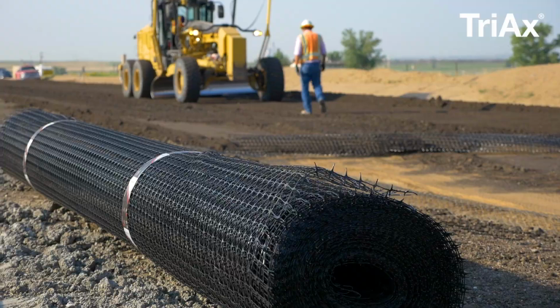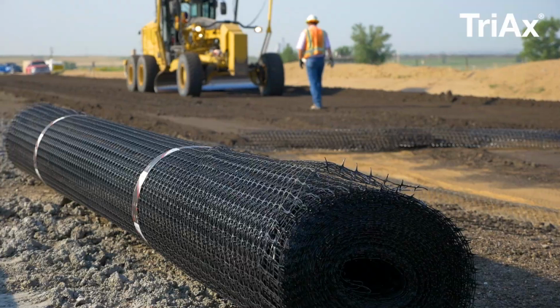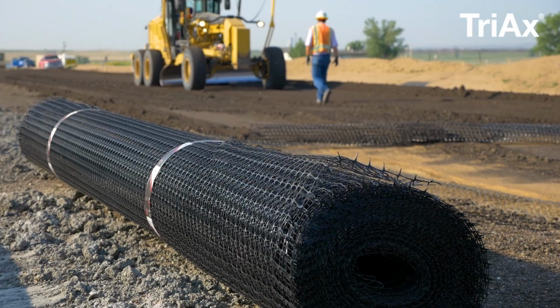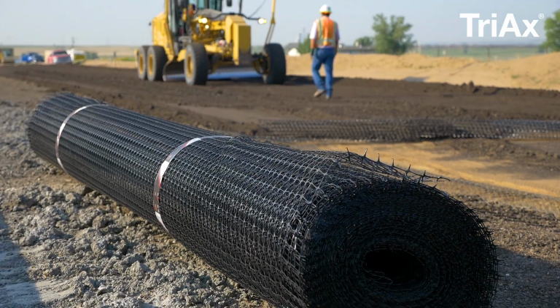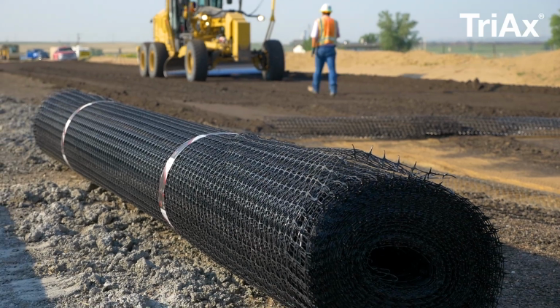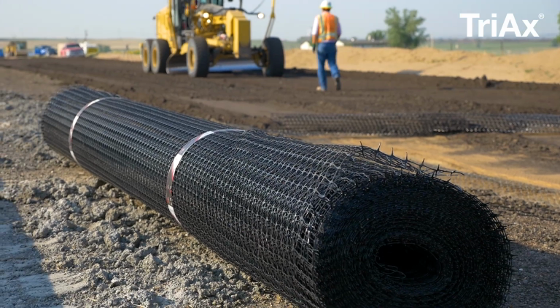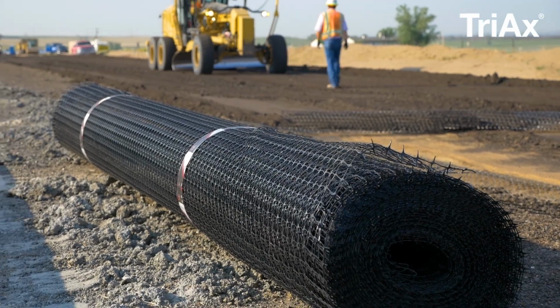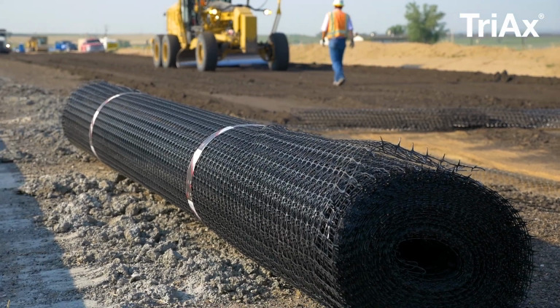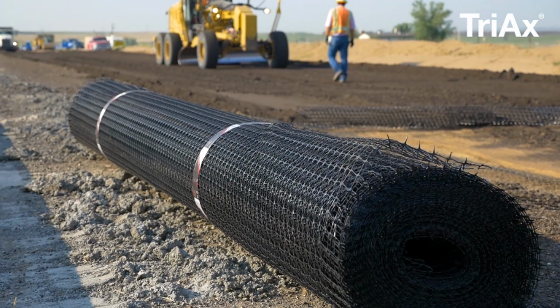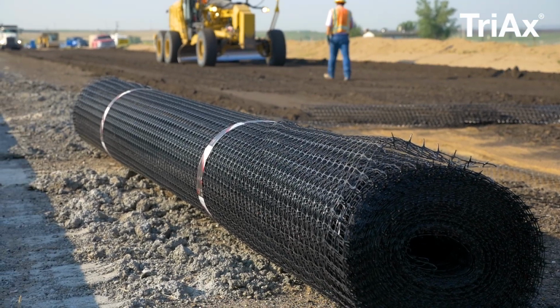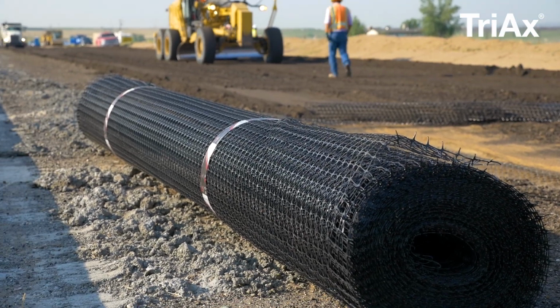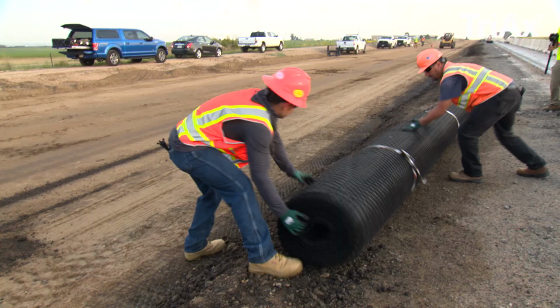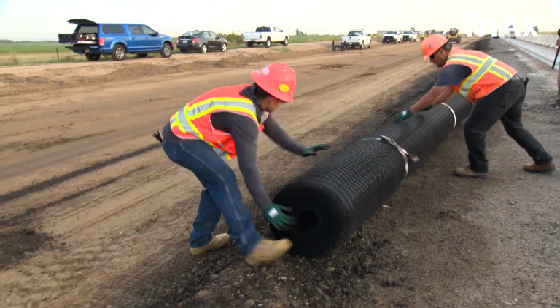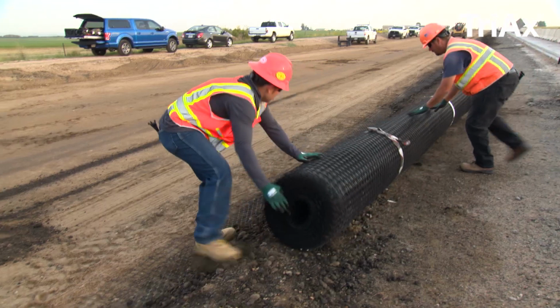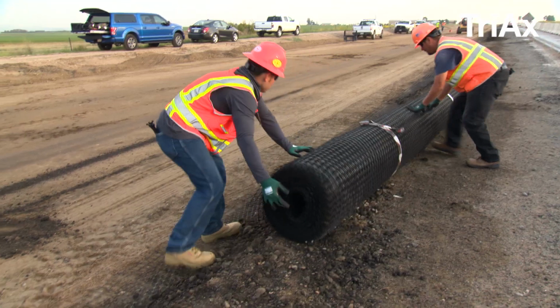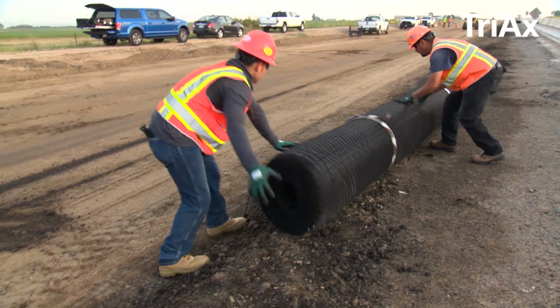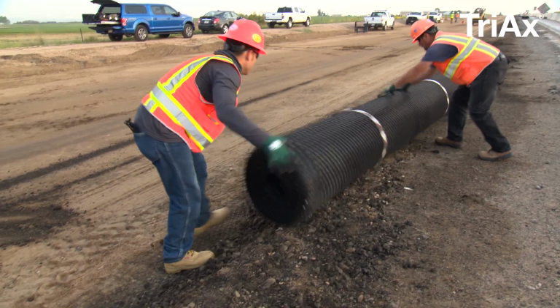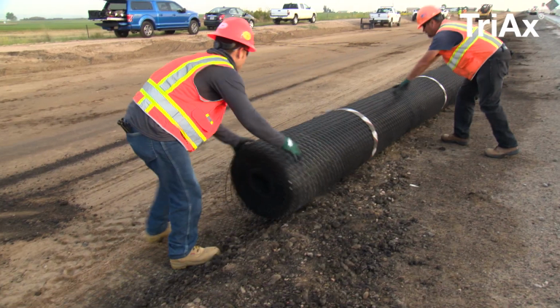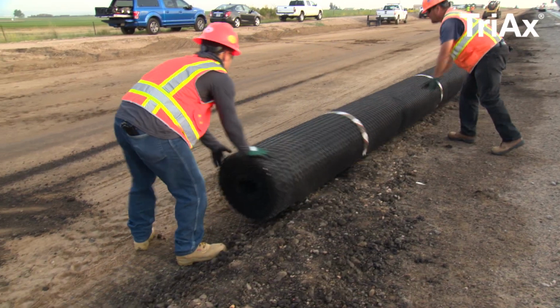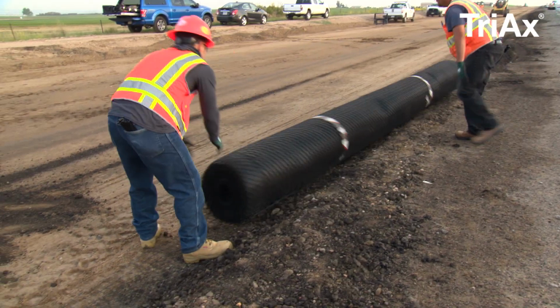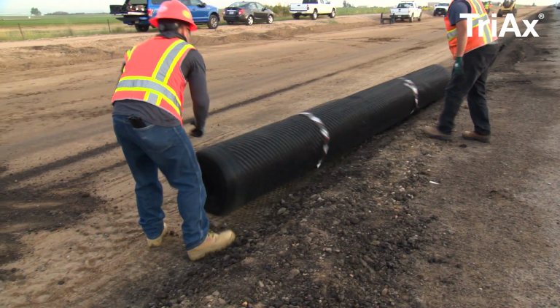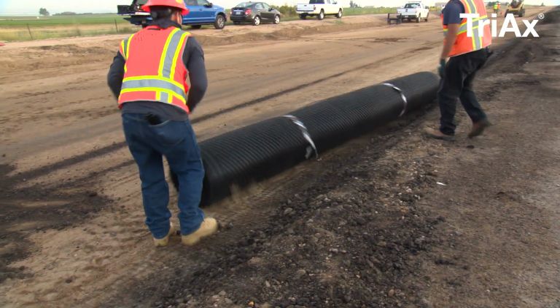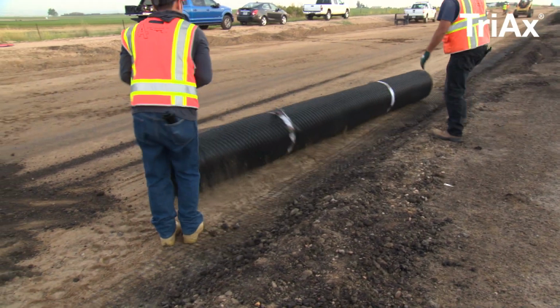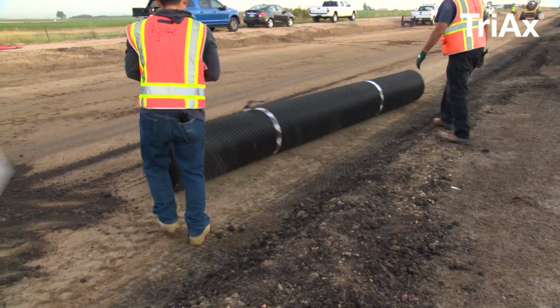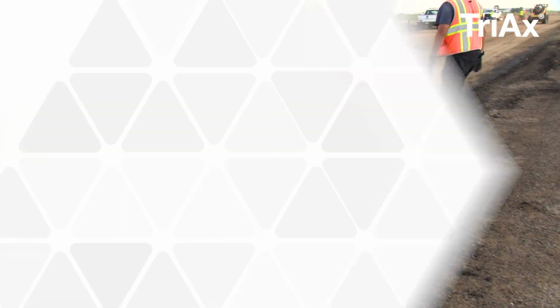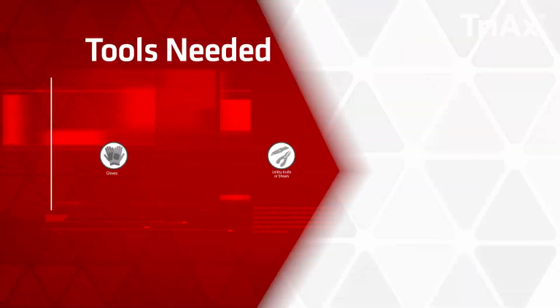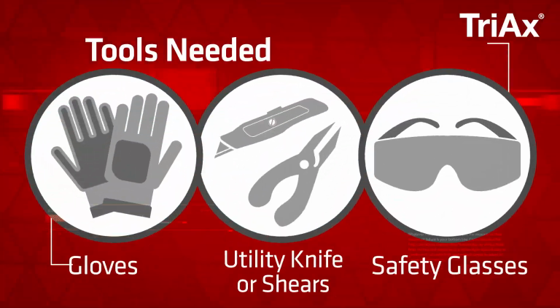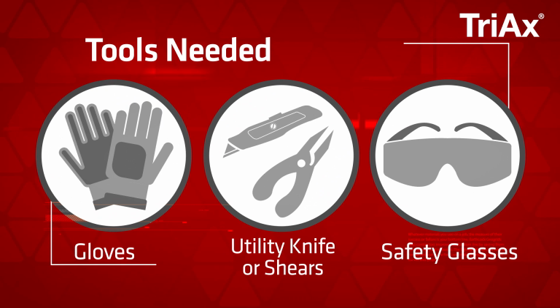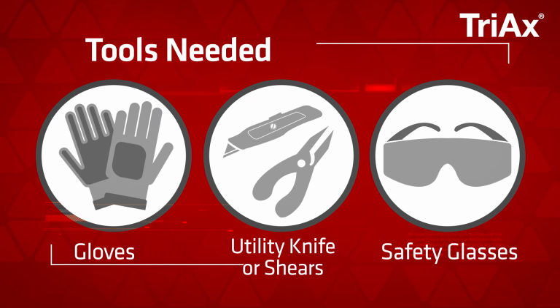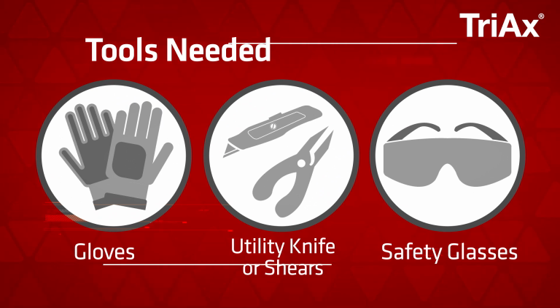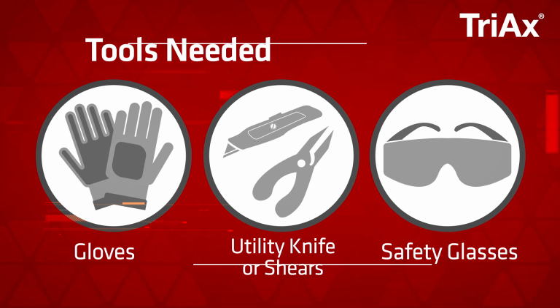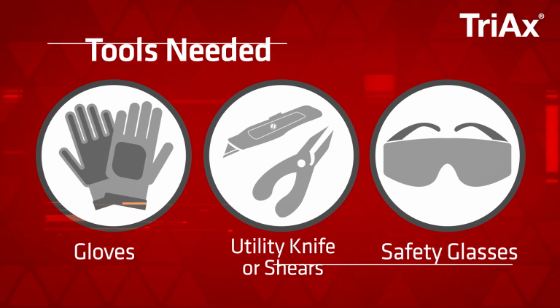The stackable rolls can be stored anywhere, are easy to handle, and simple to install. Installation is easy.